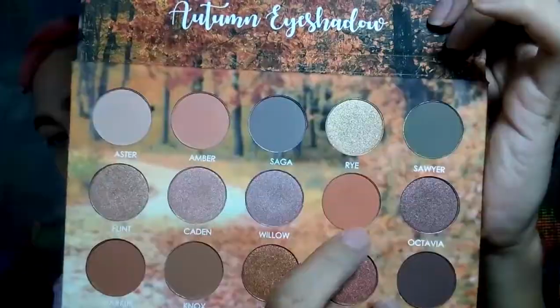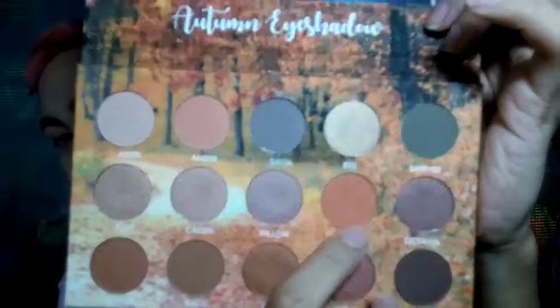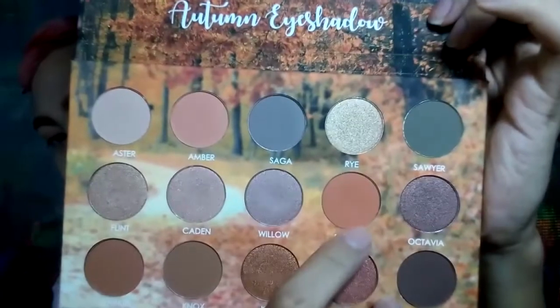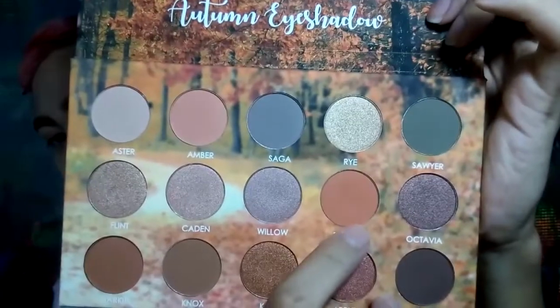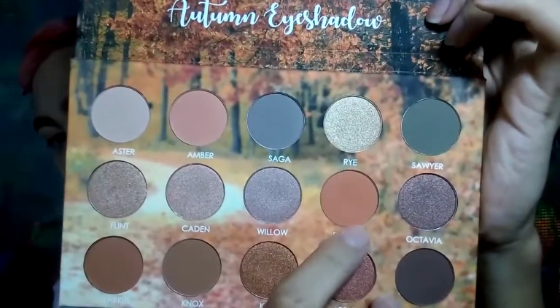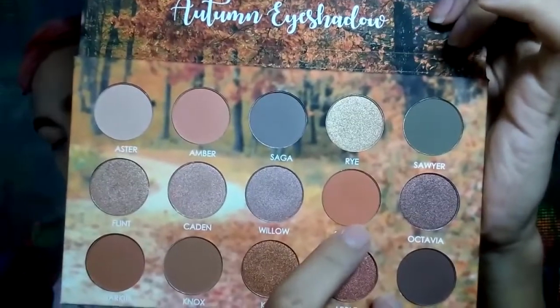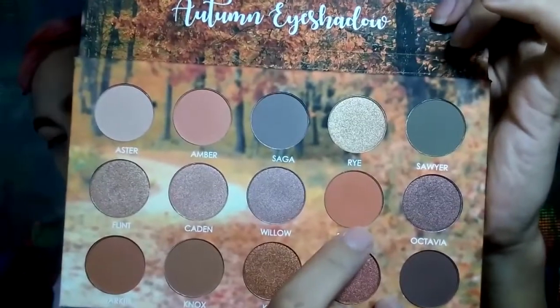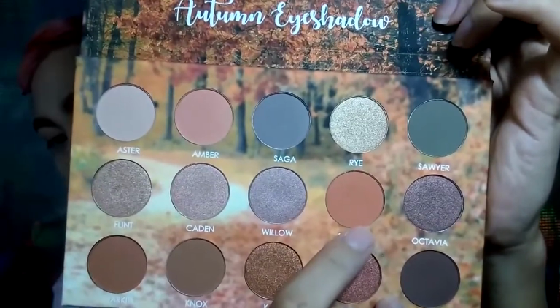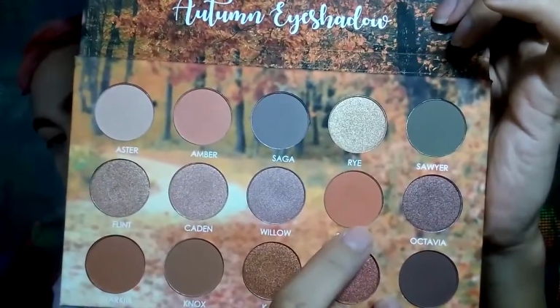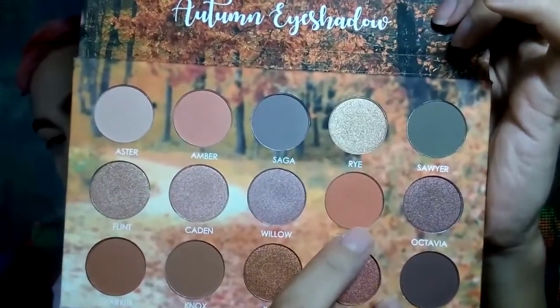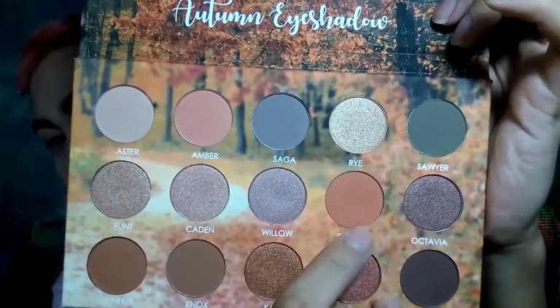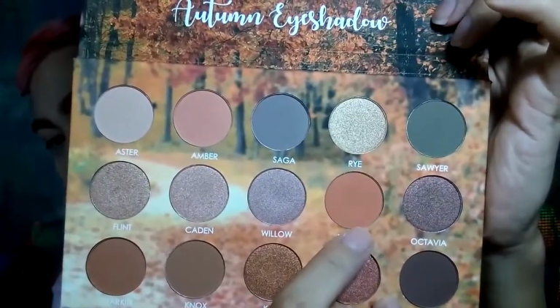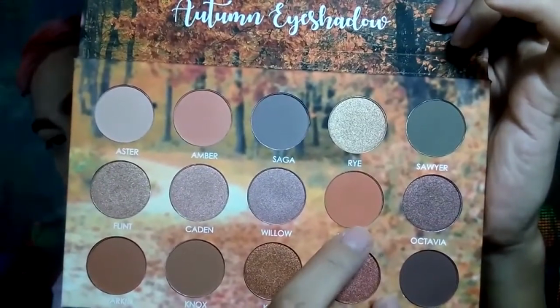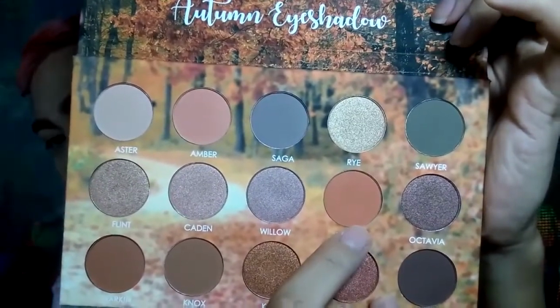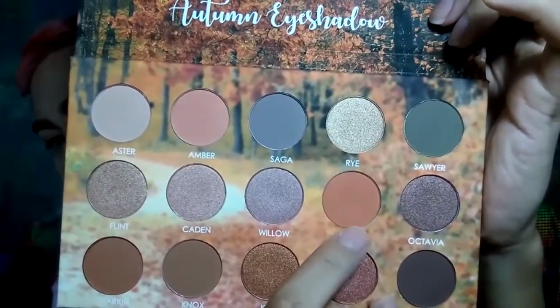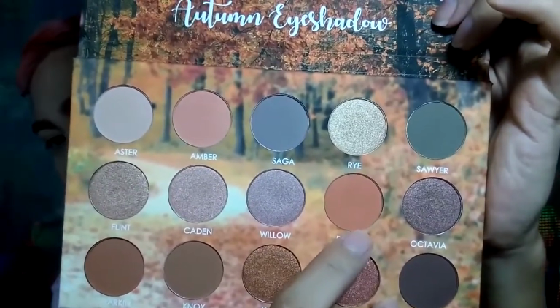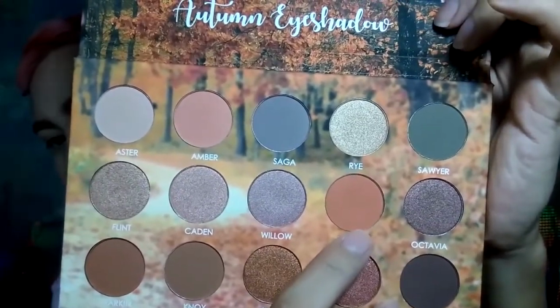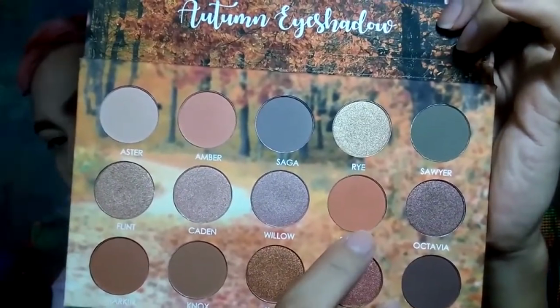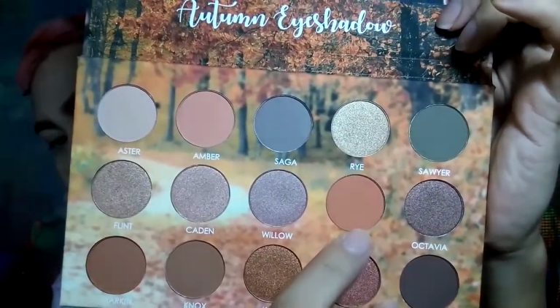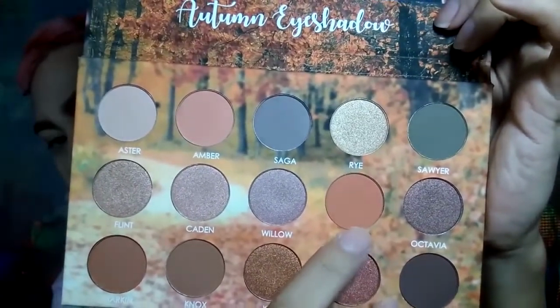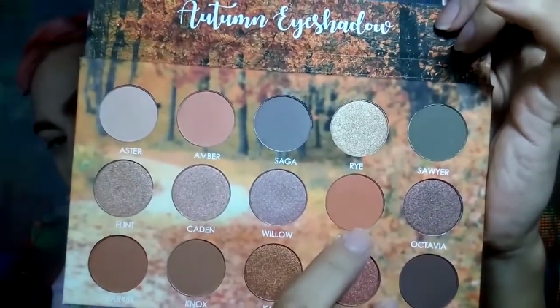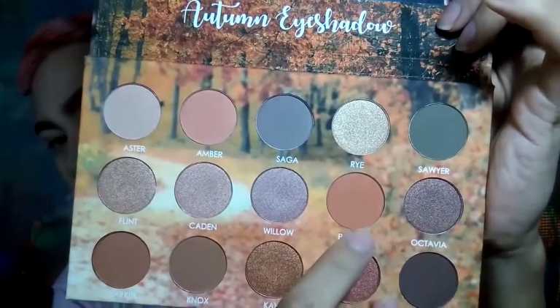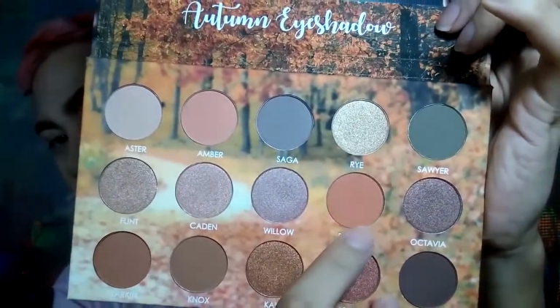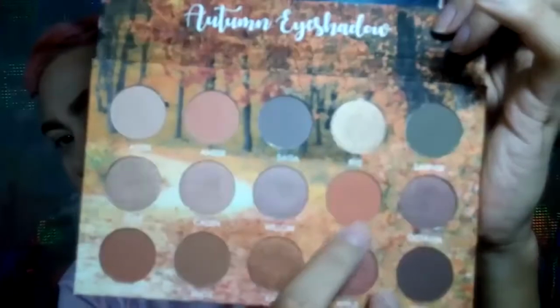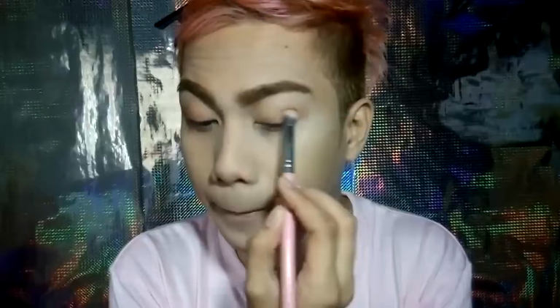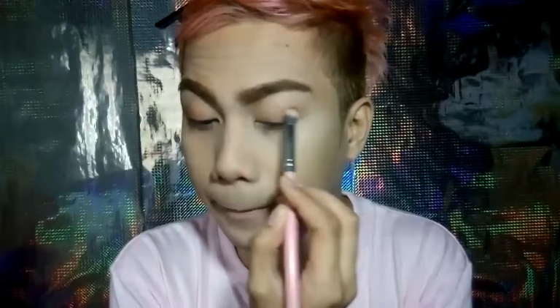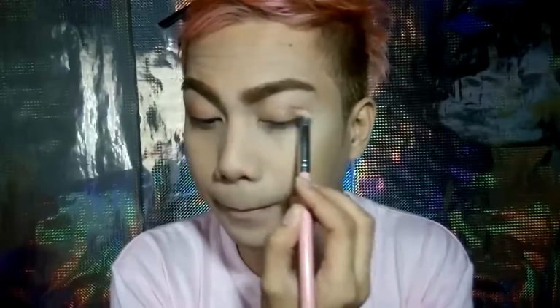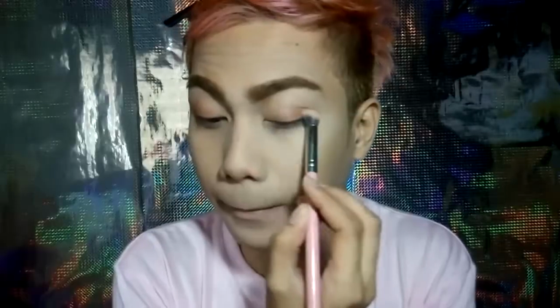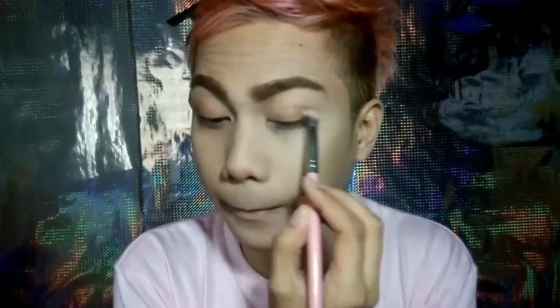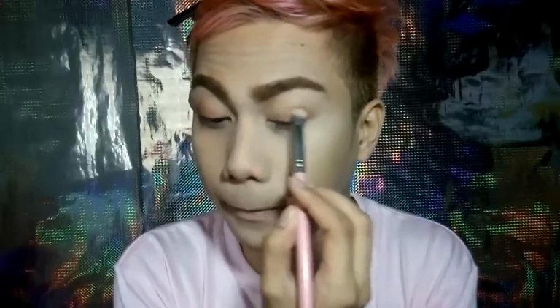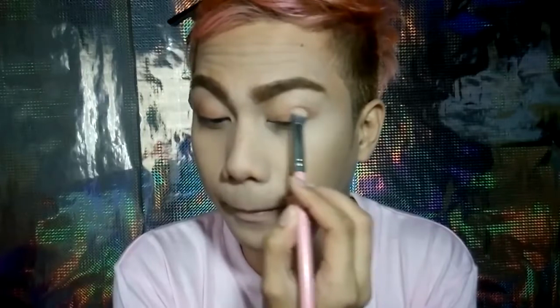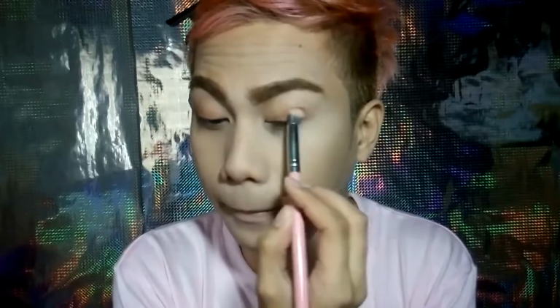I will apply this intense orange shade in the name Paisley and I will apply it all over my crease.